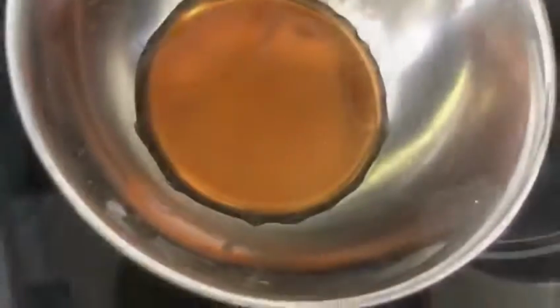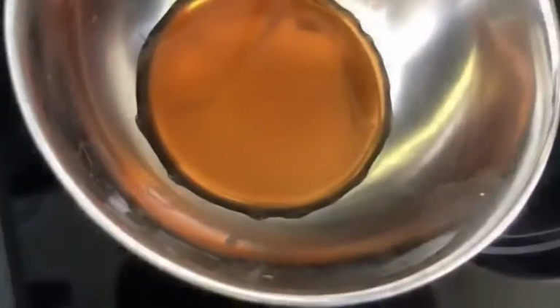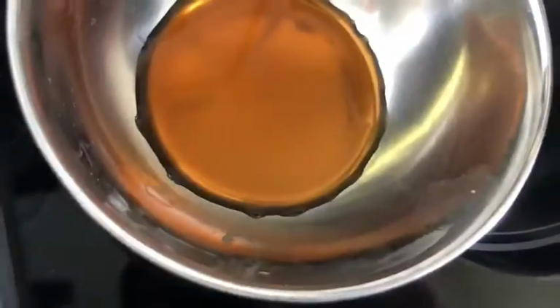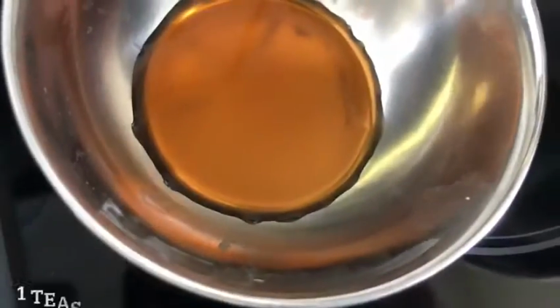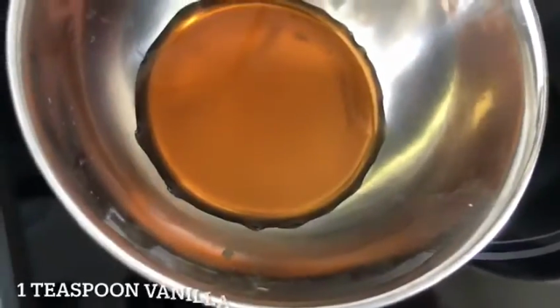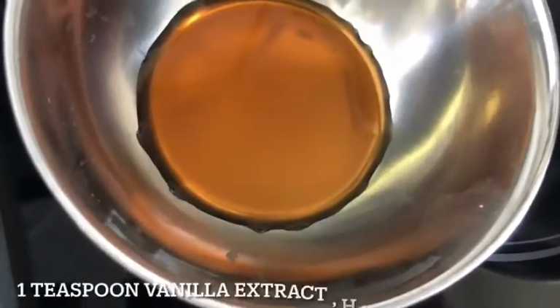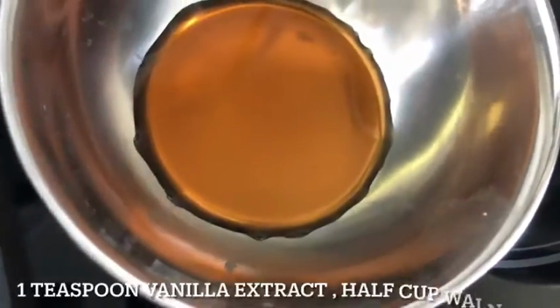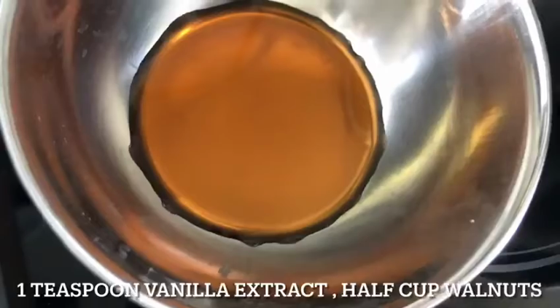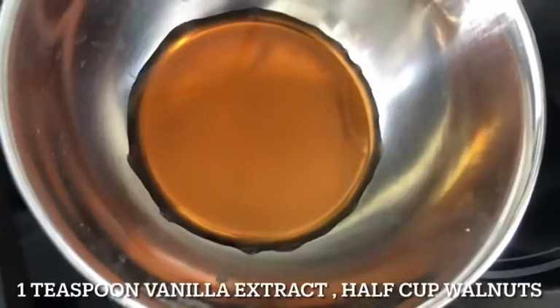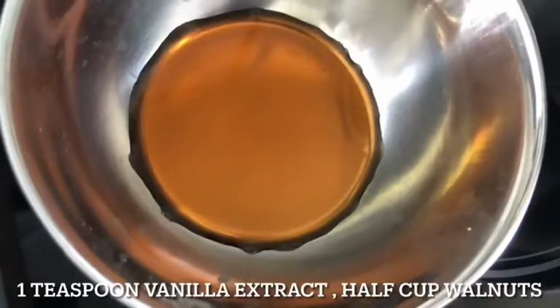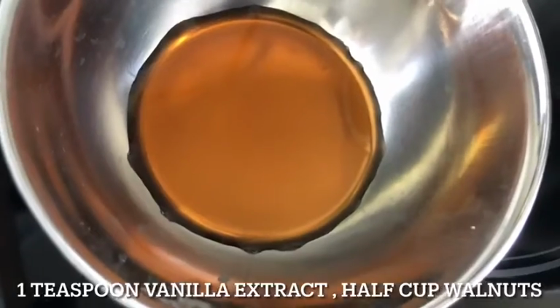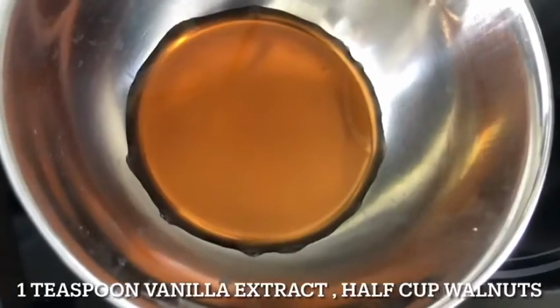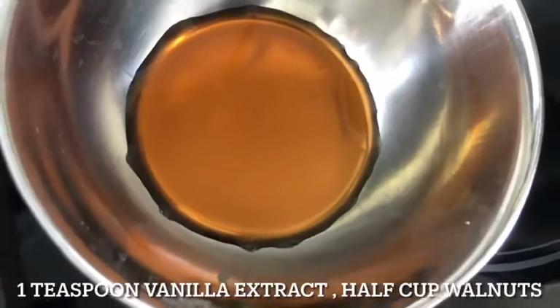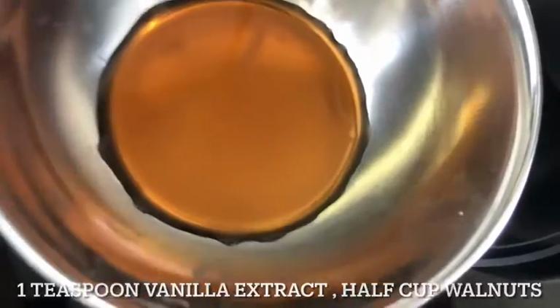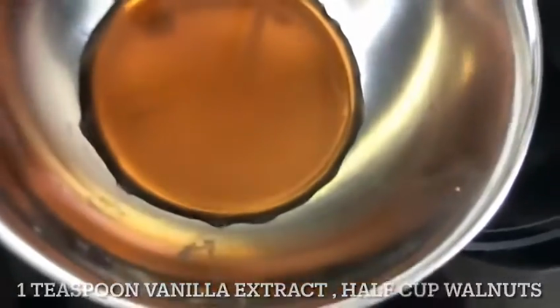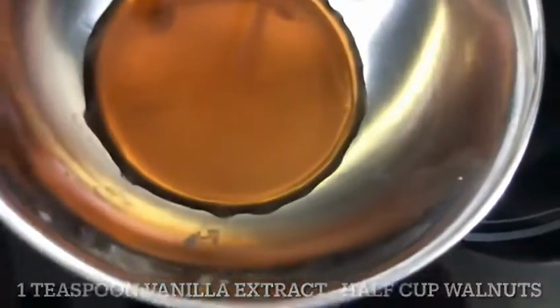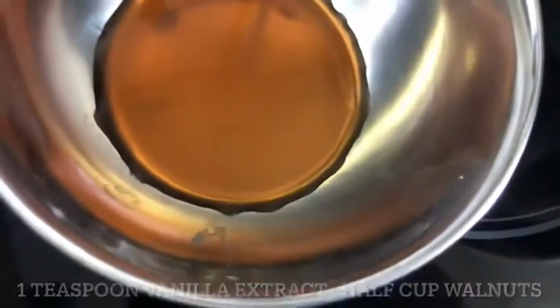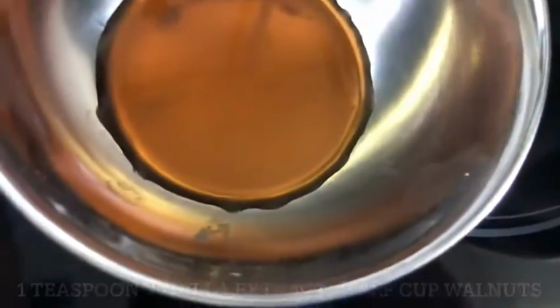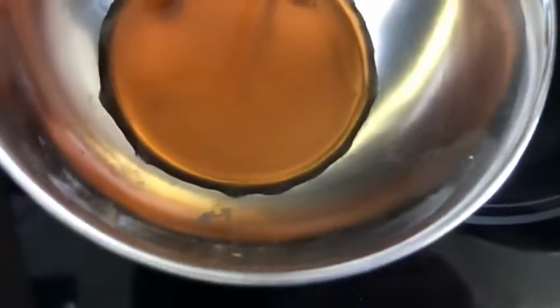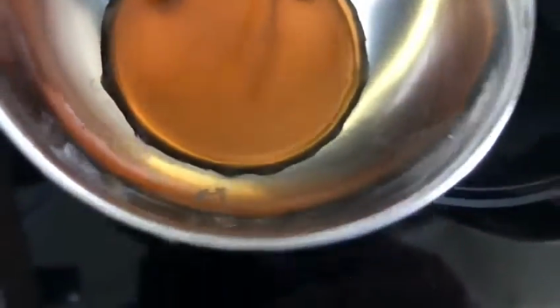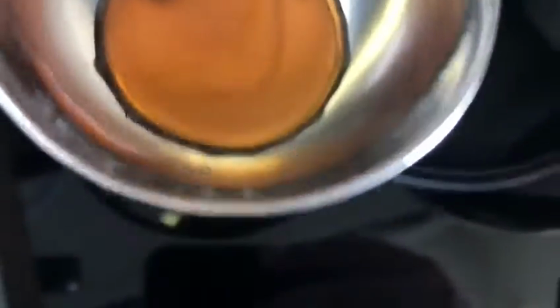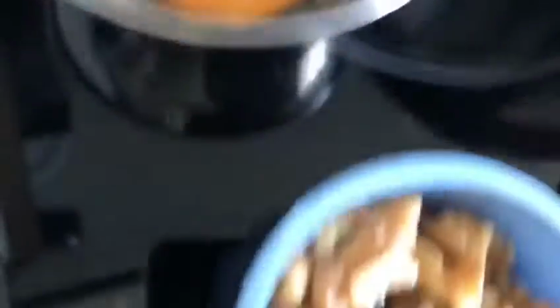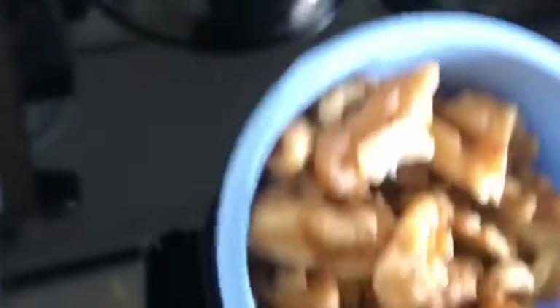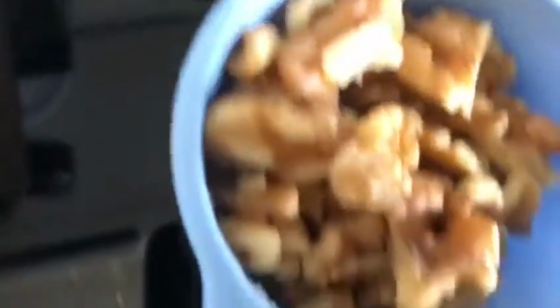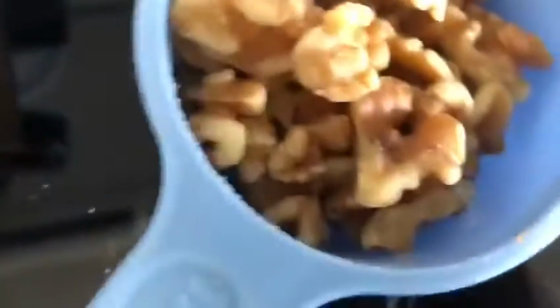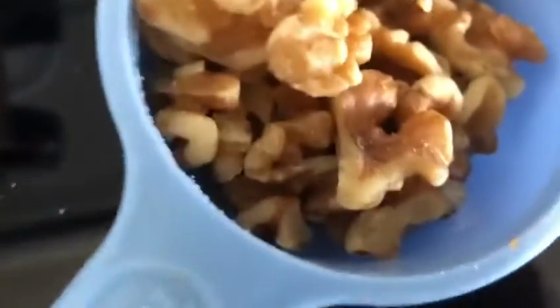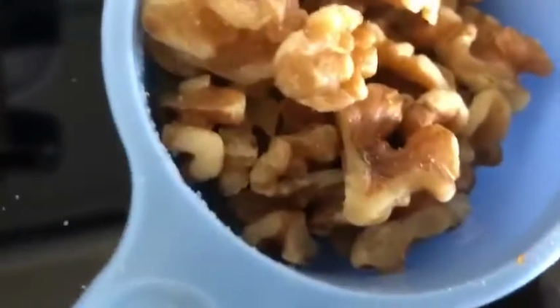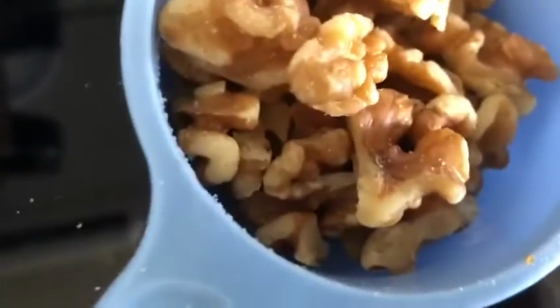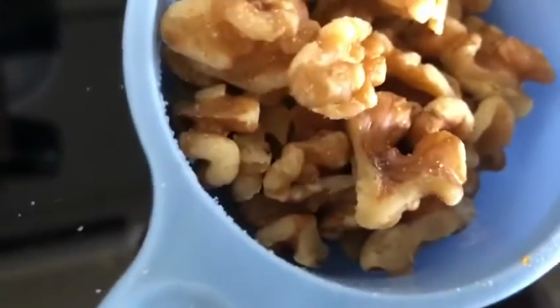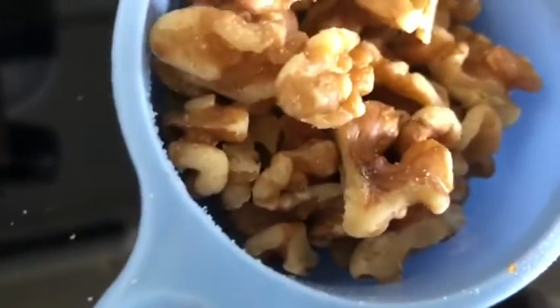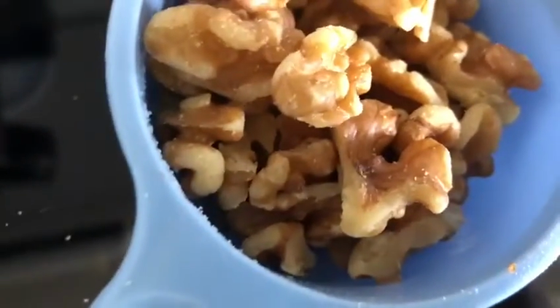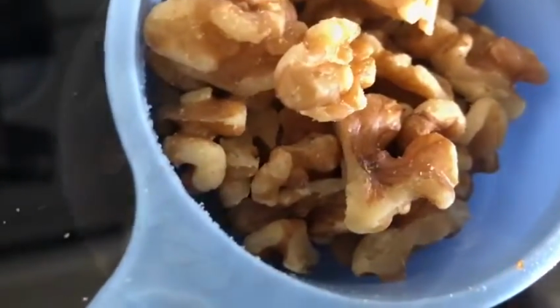One teaspoon of vanilla extract and half a cup of walnuts.